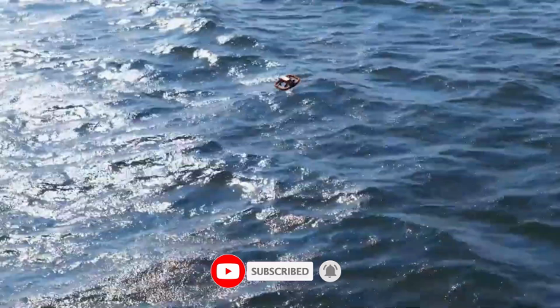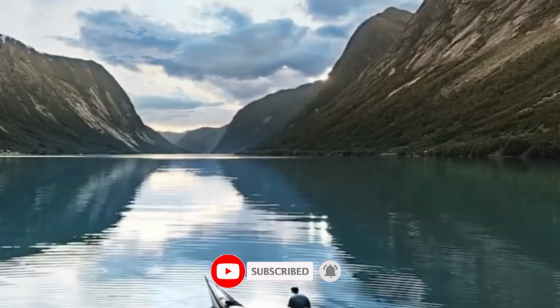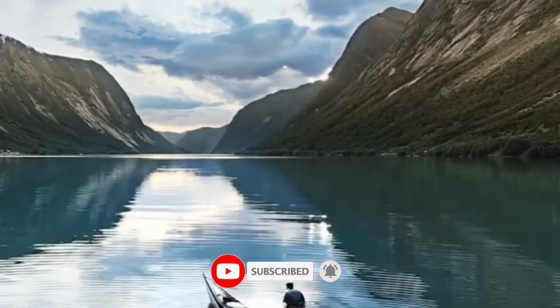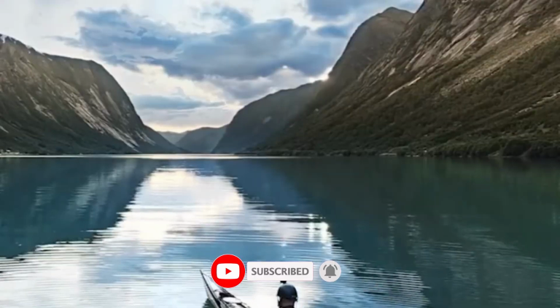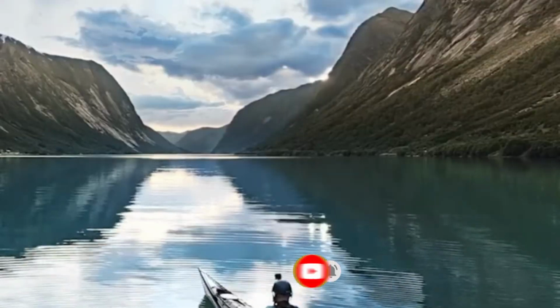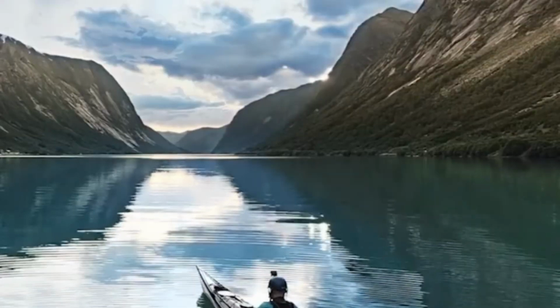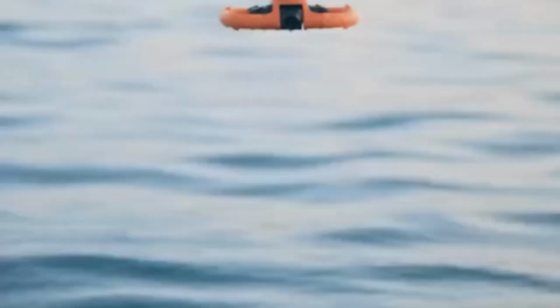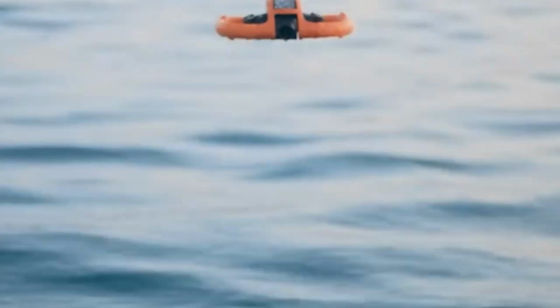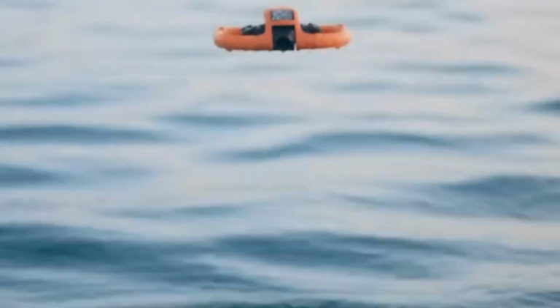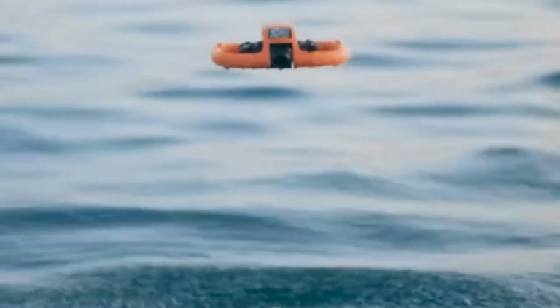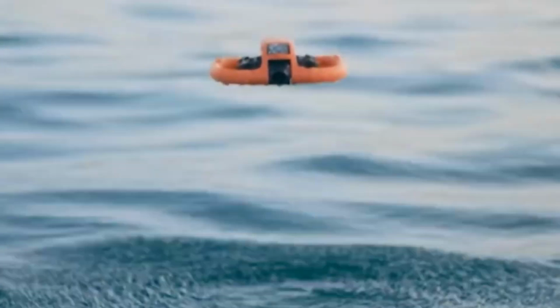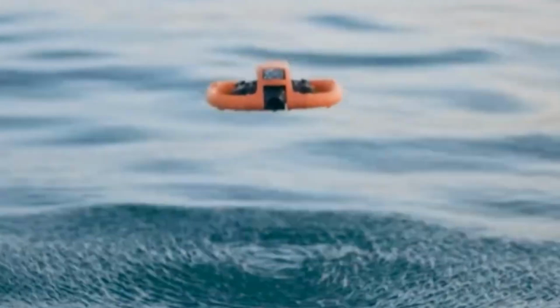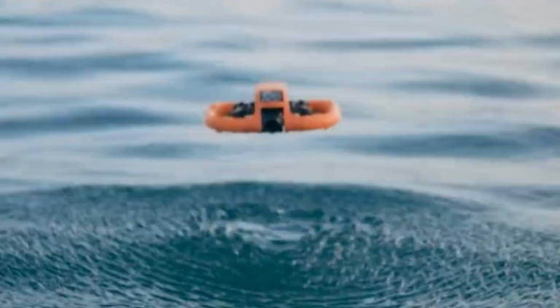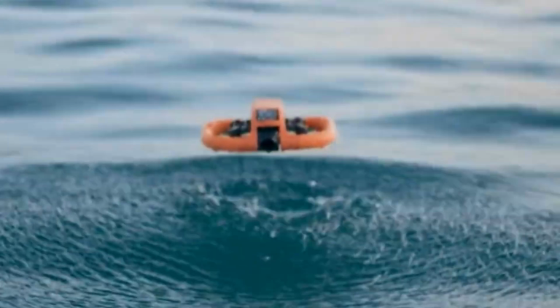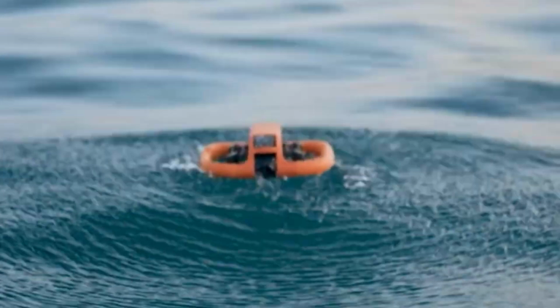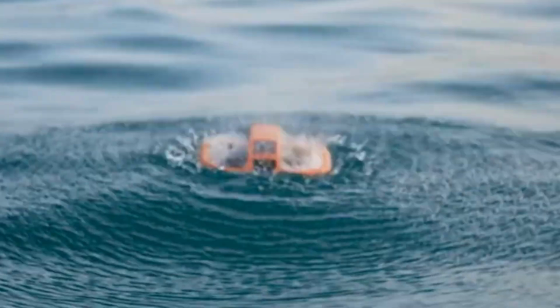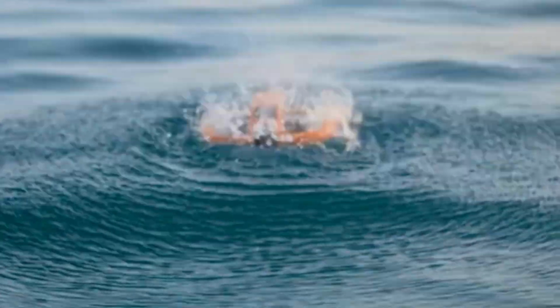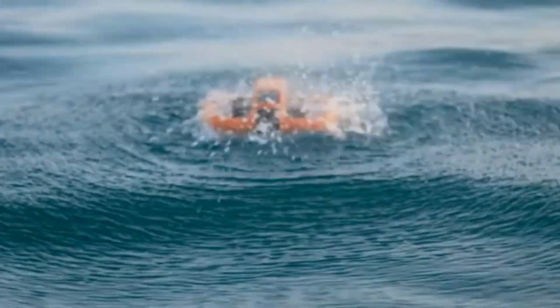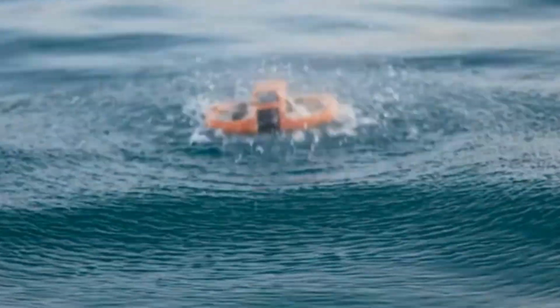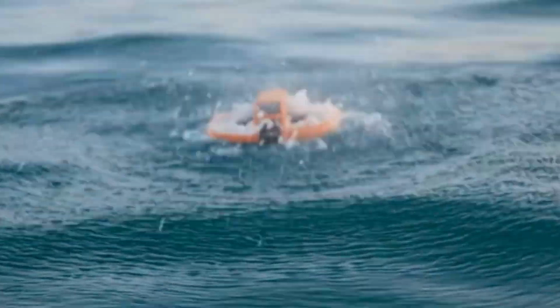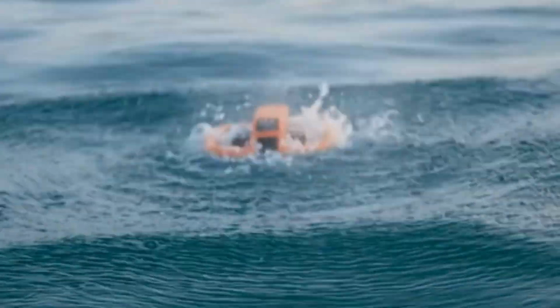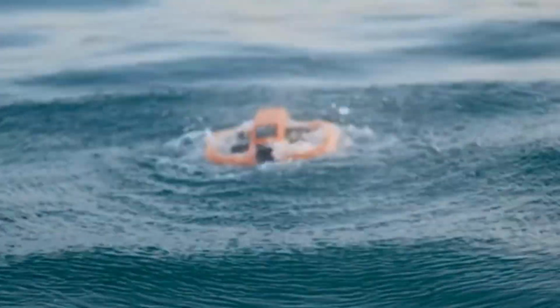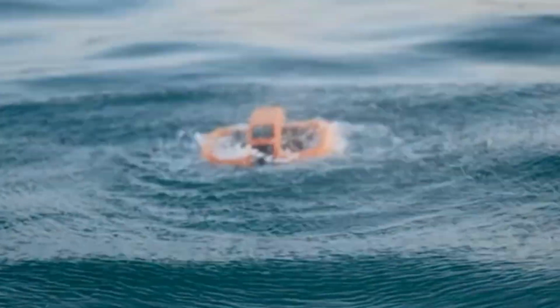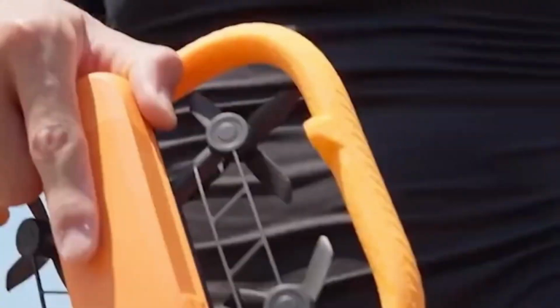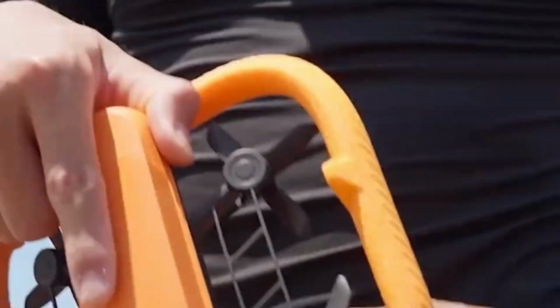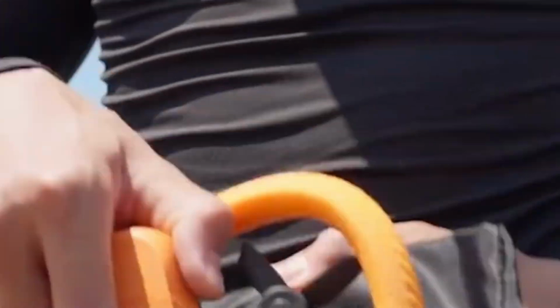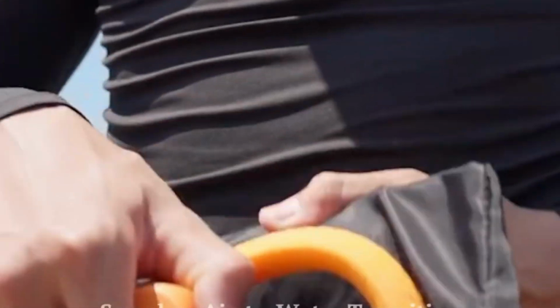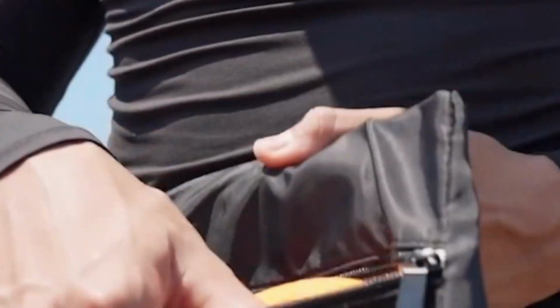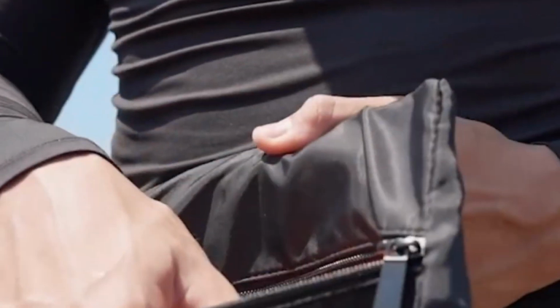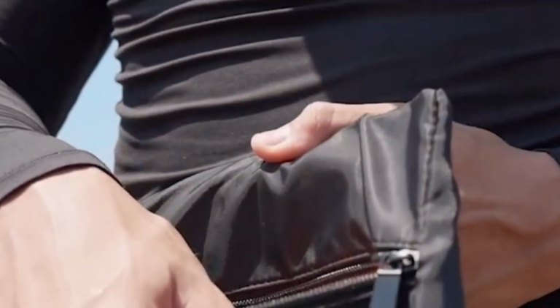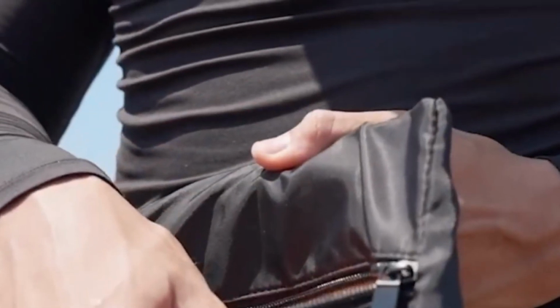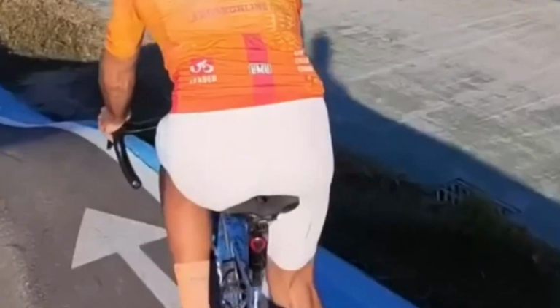If you want to buy the Hoverair Aqua drone at the best price, check the link in the description and grab yours fast before it's gone.